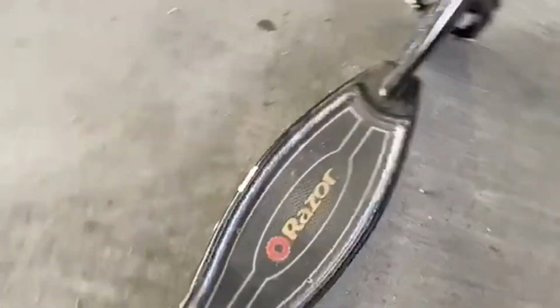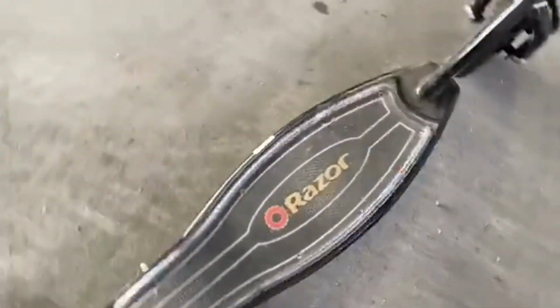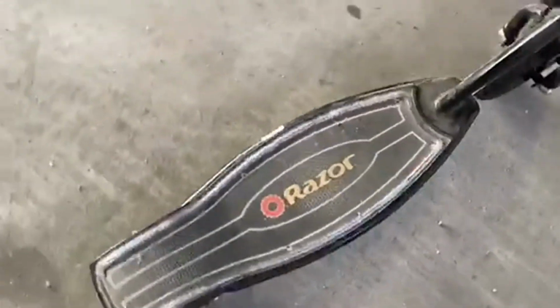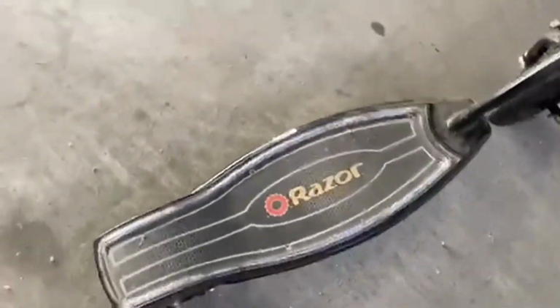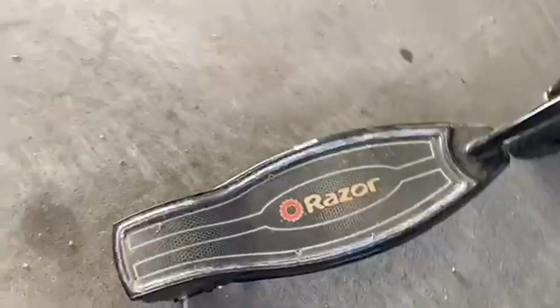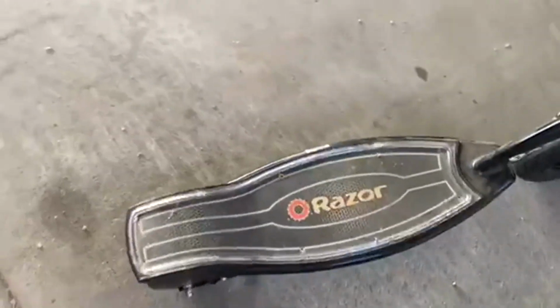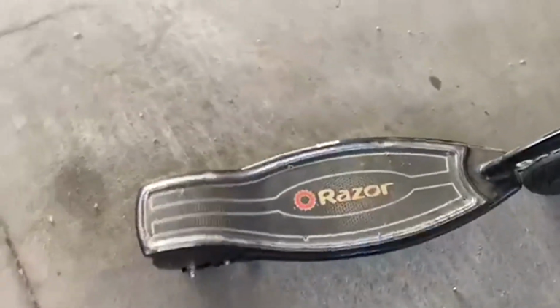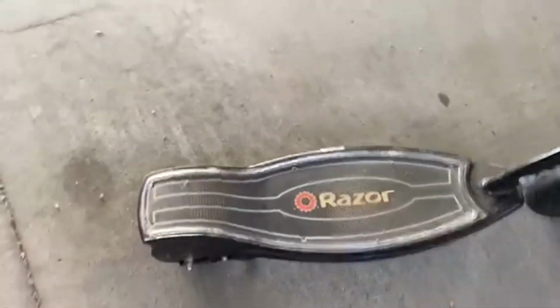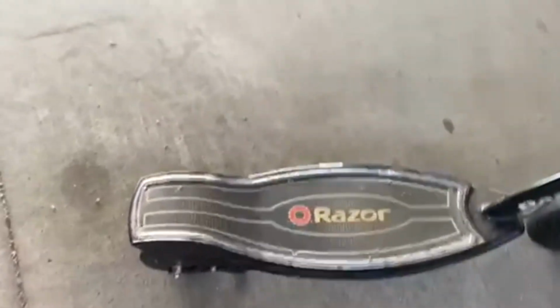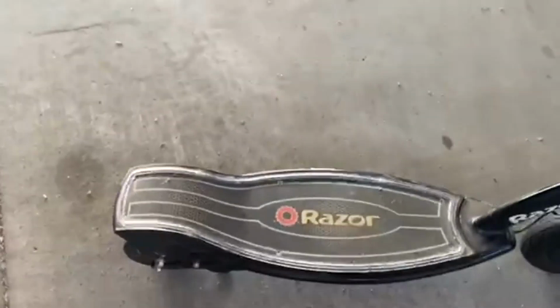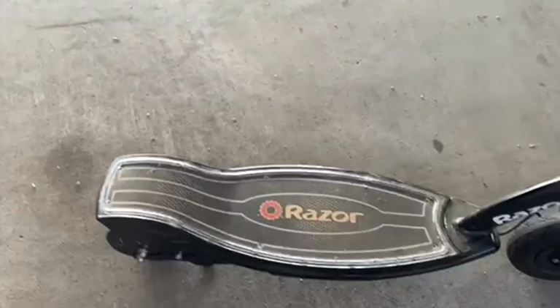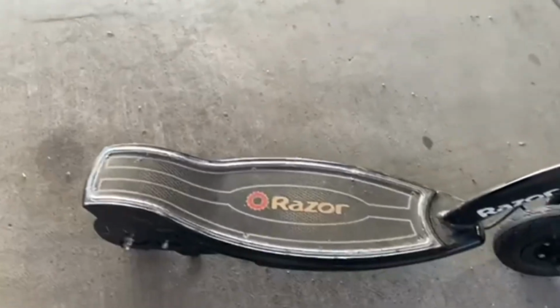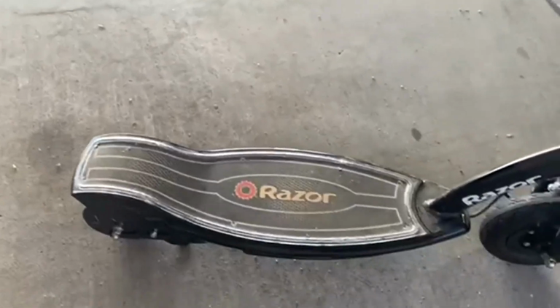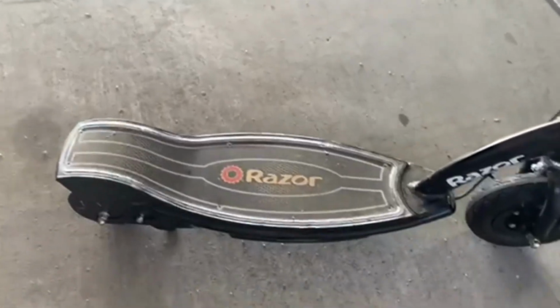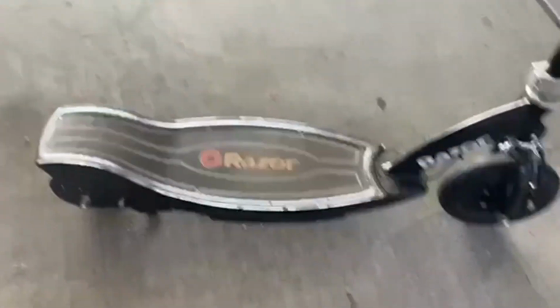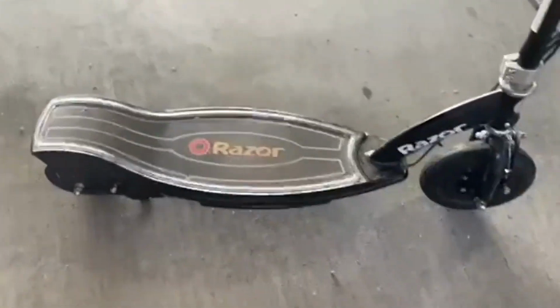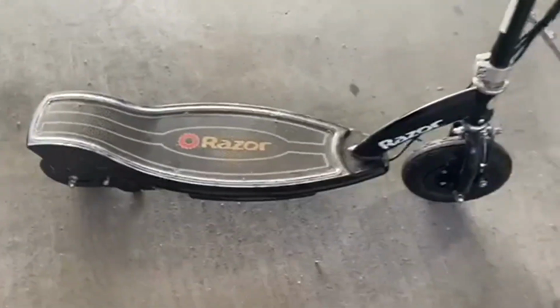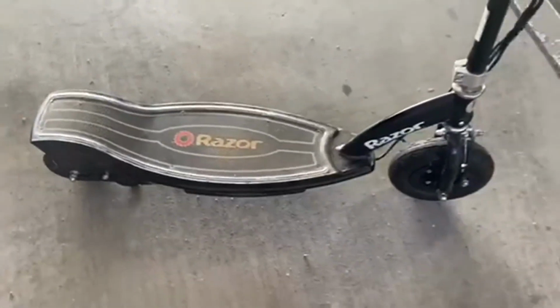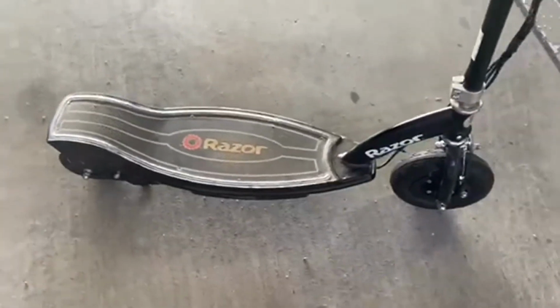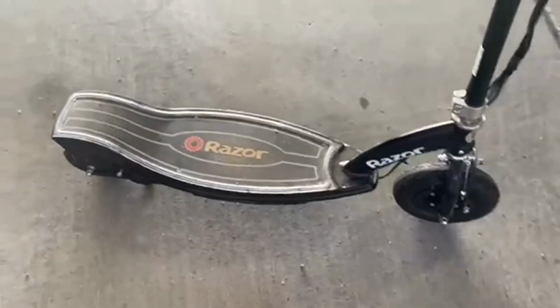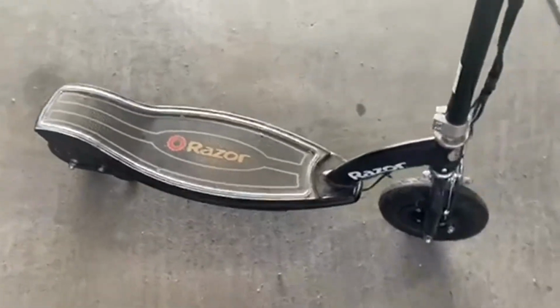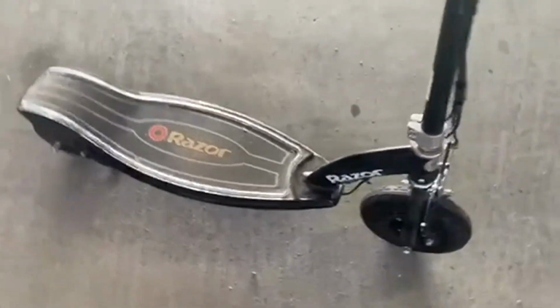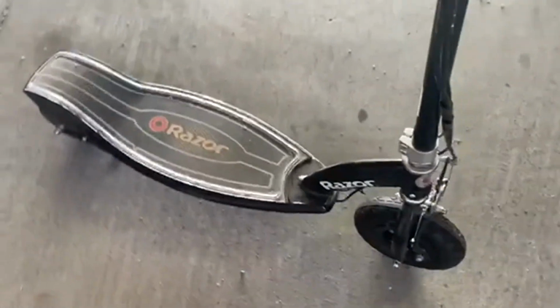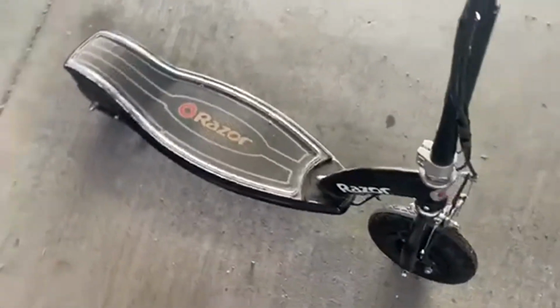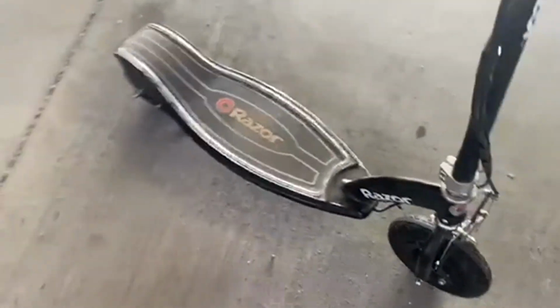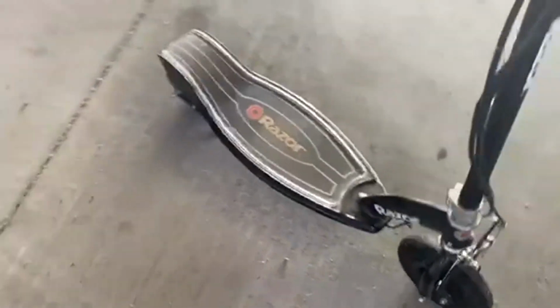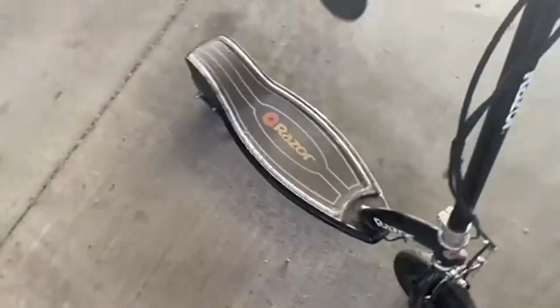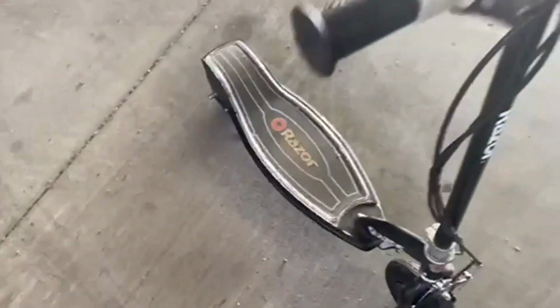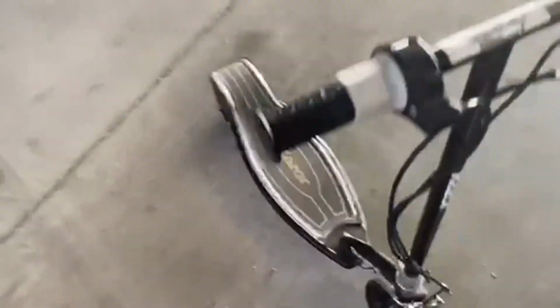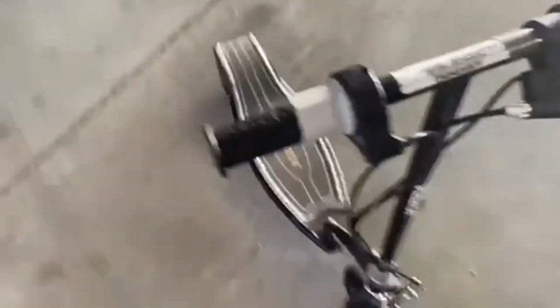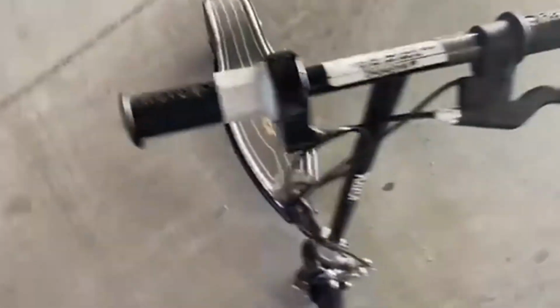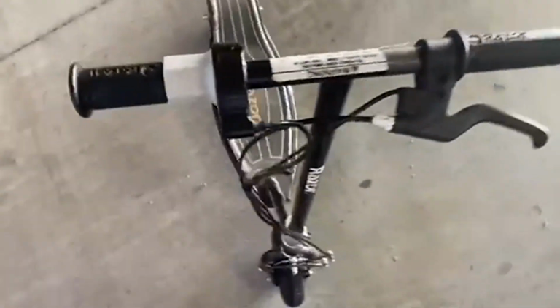These all come with a kickstand on them, and they're just really kind of fancy looking.